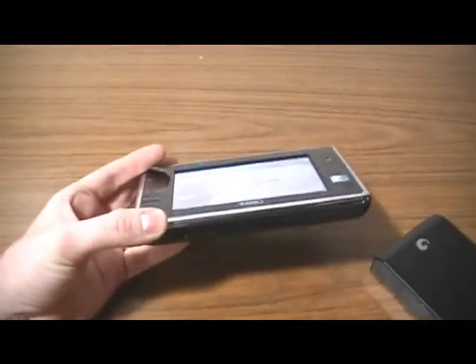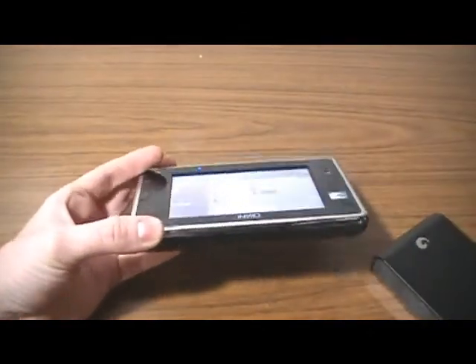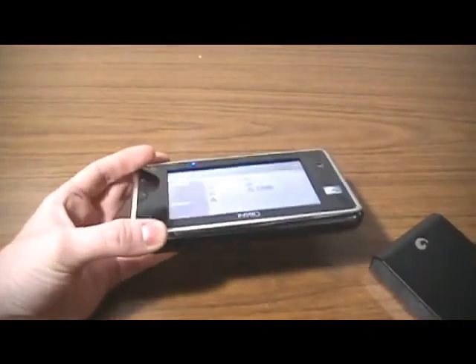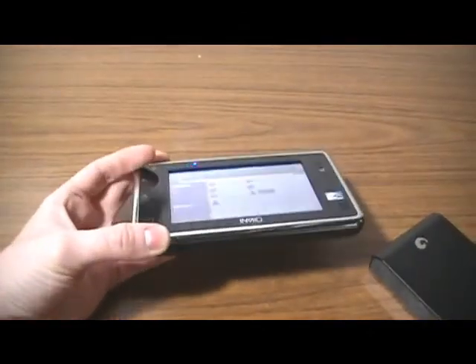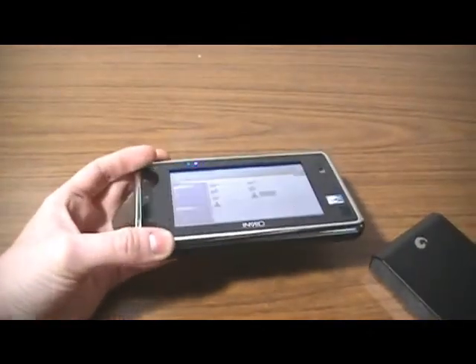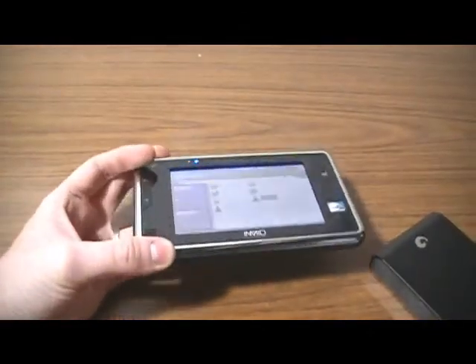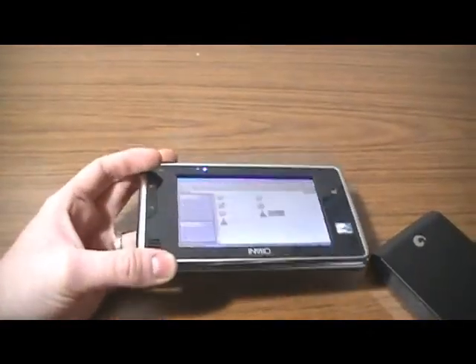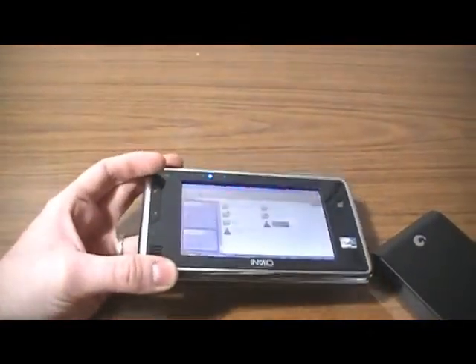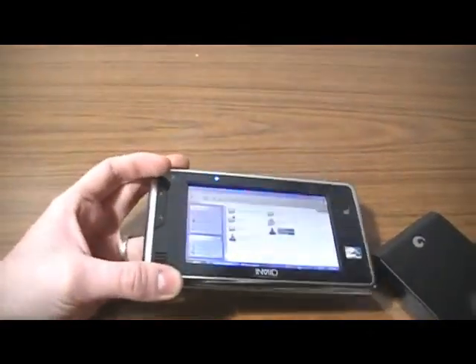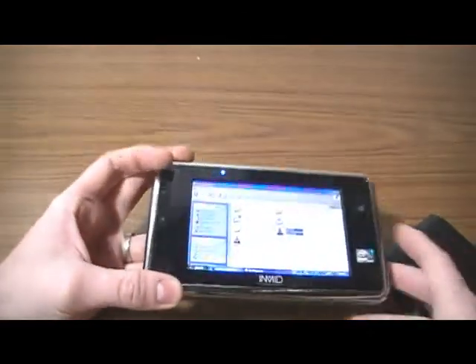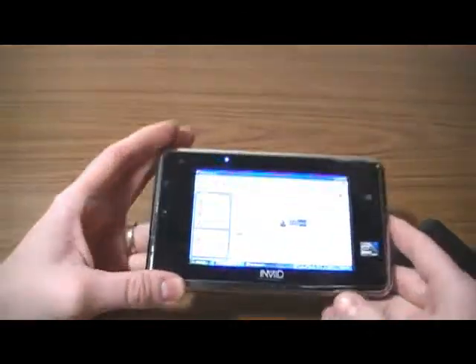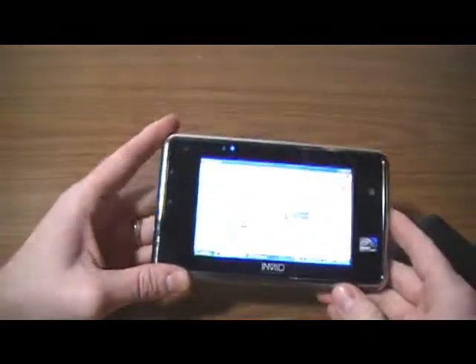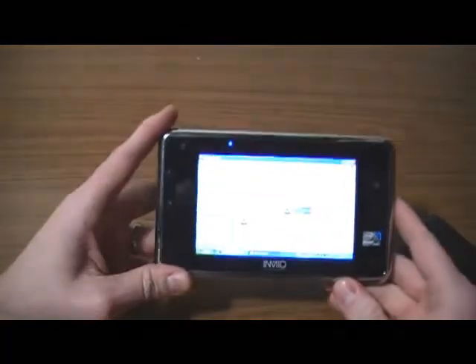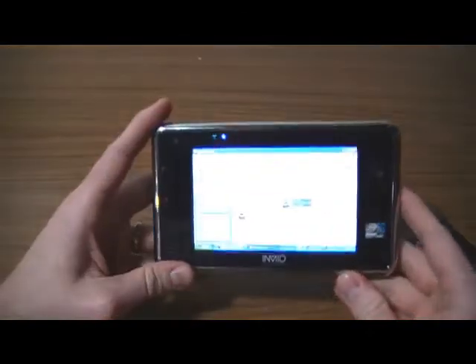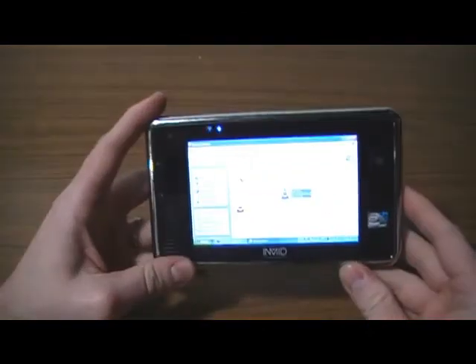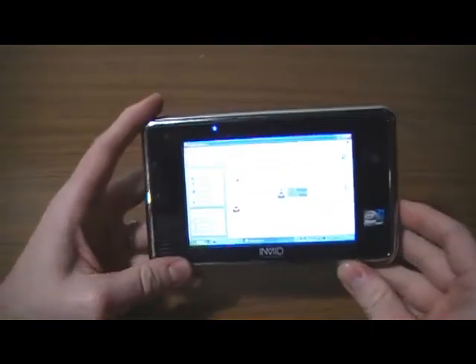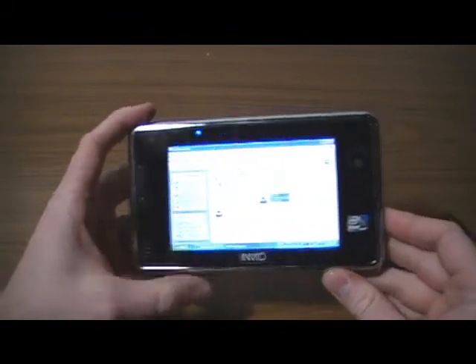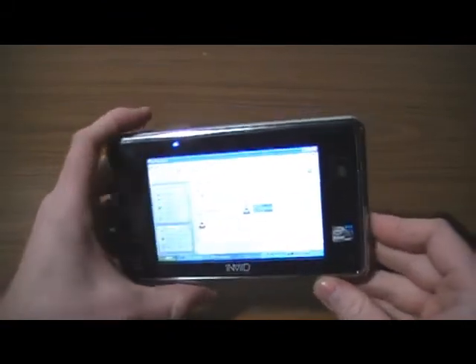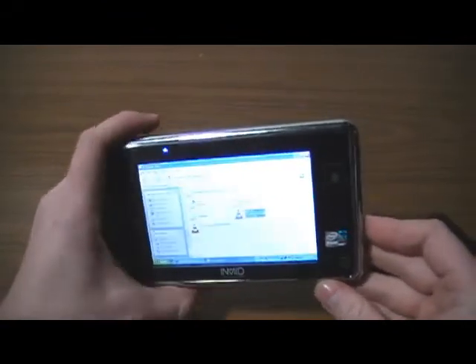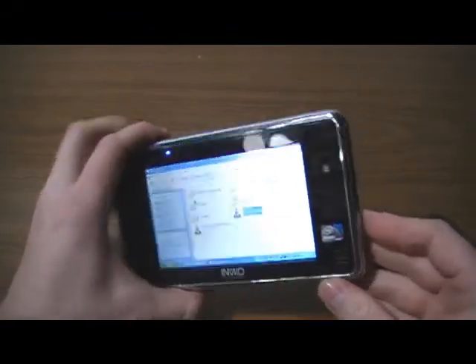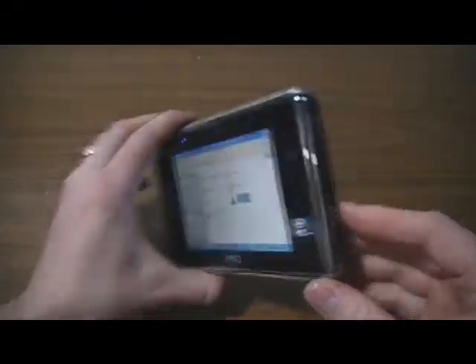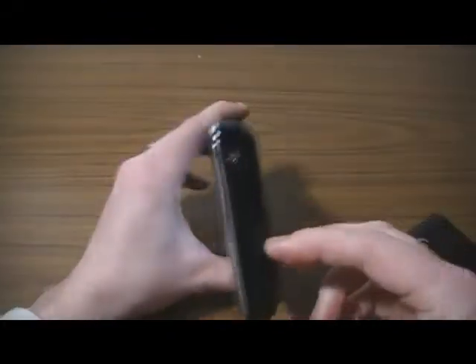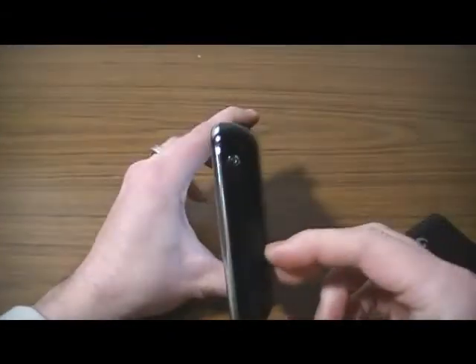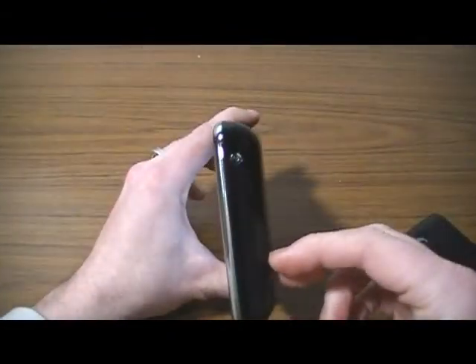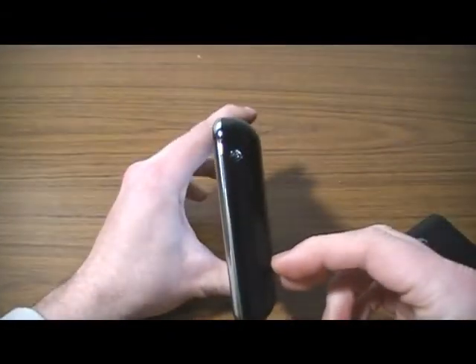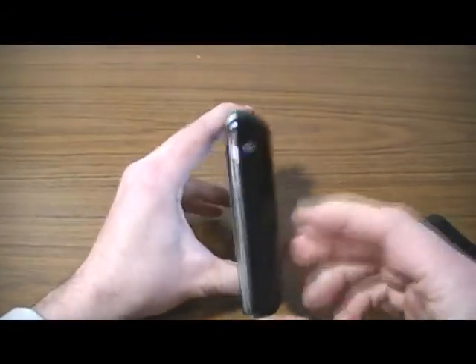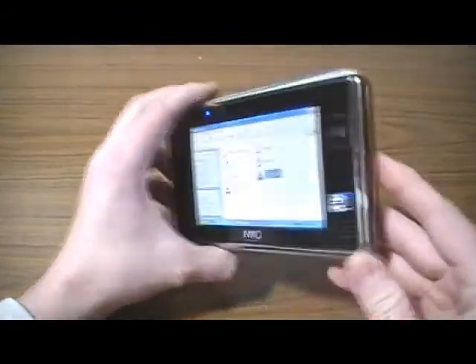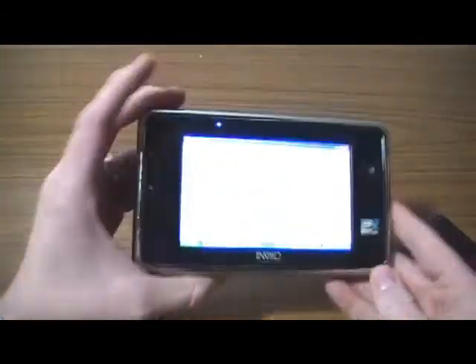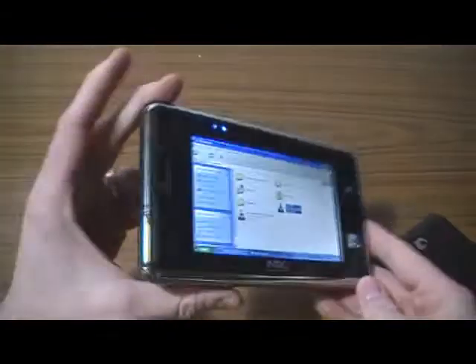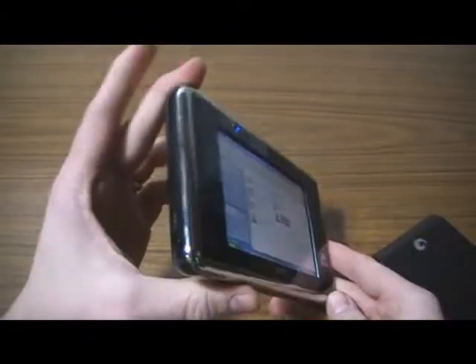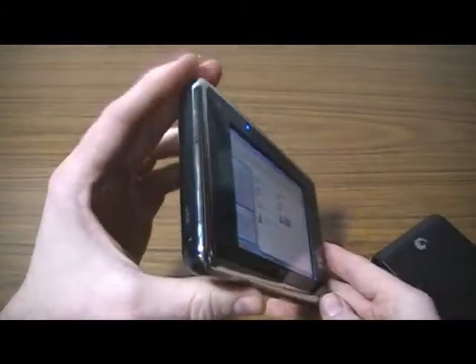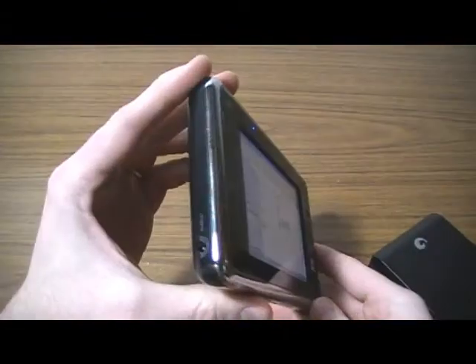It's the Inca MID500. I'll have a full review up here shortly. 350 bucks.